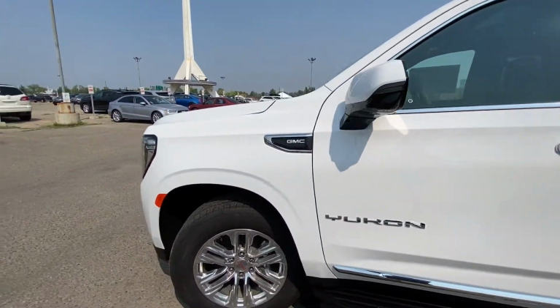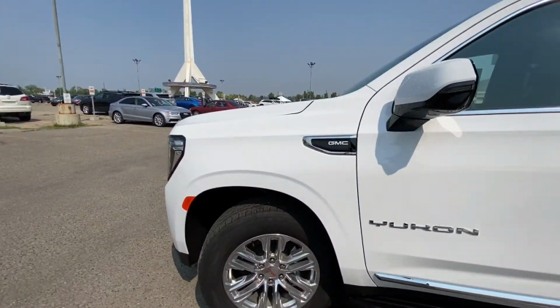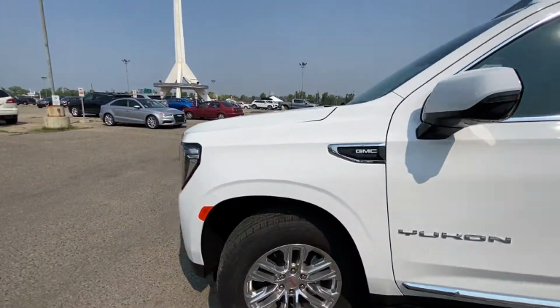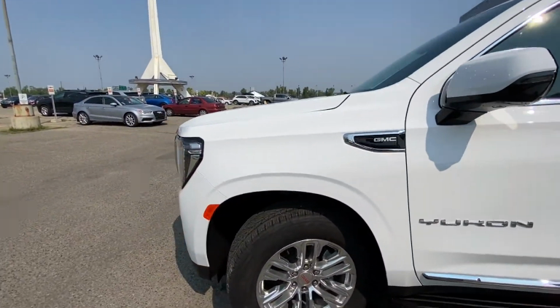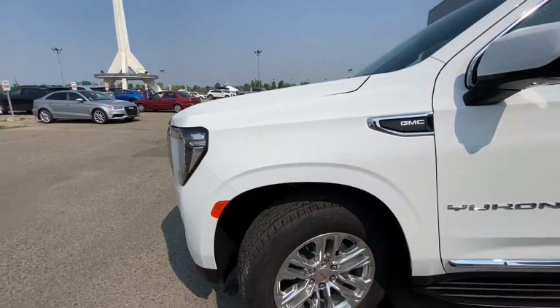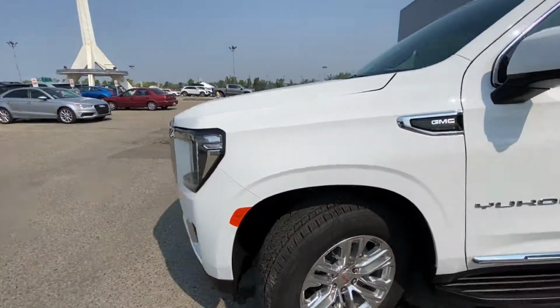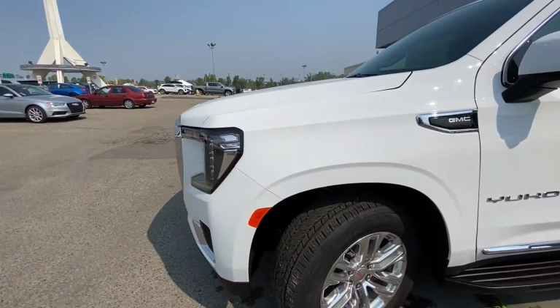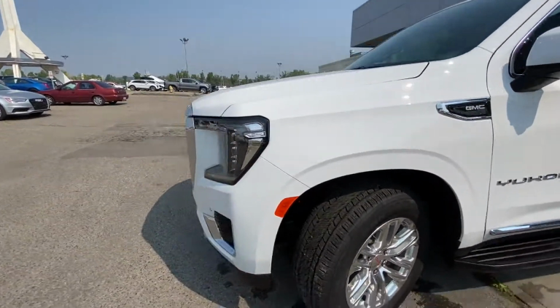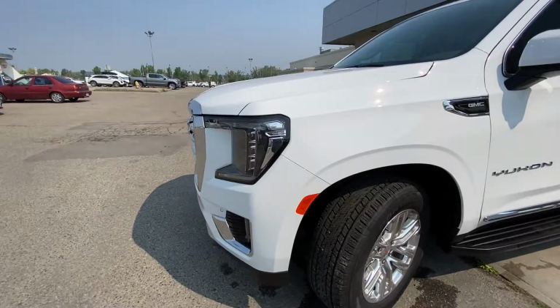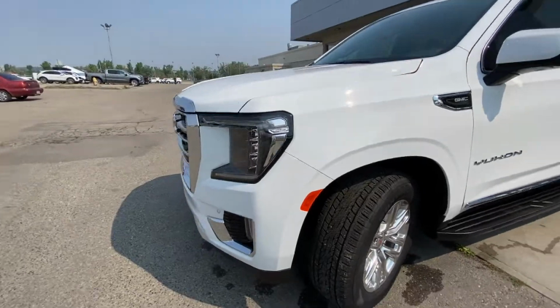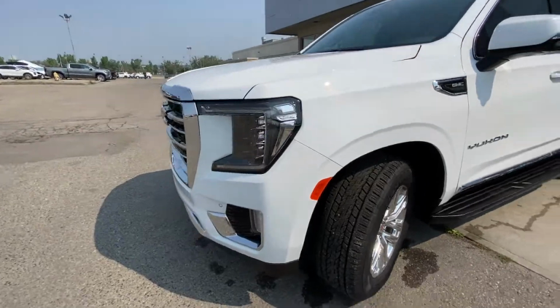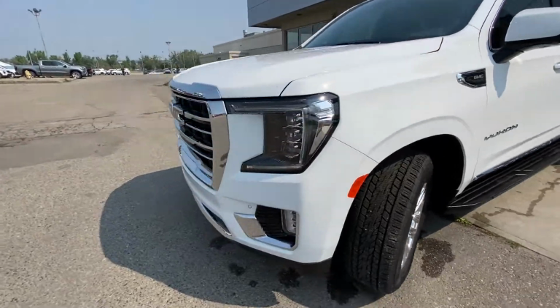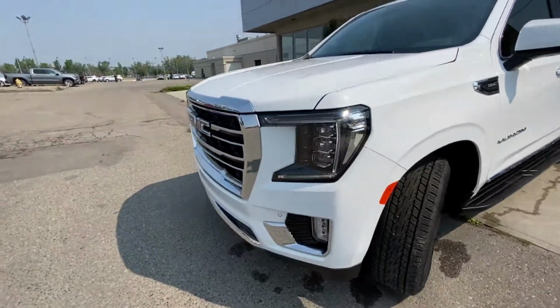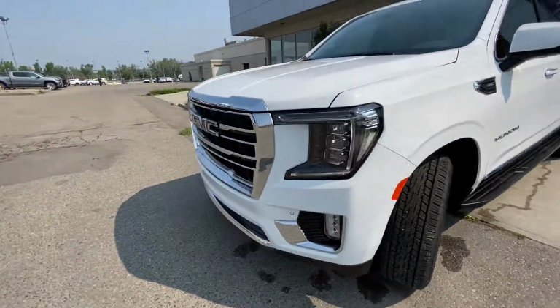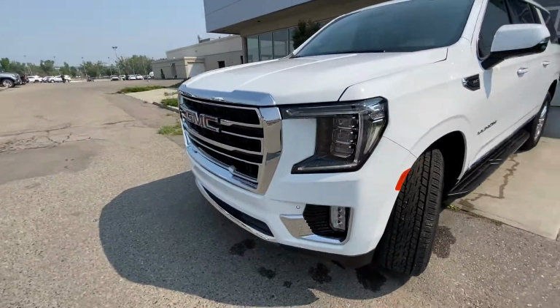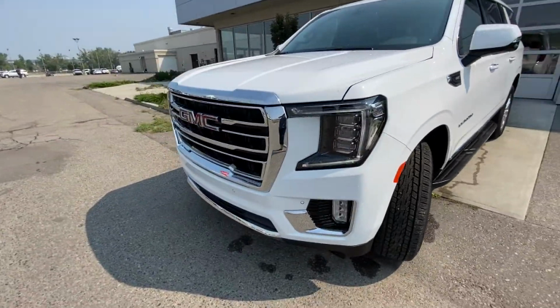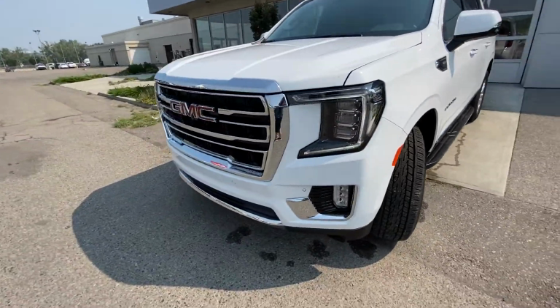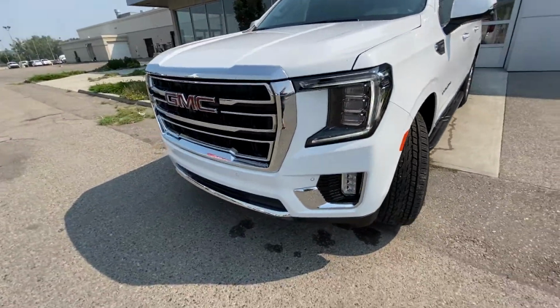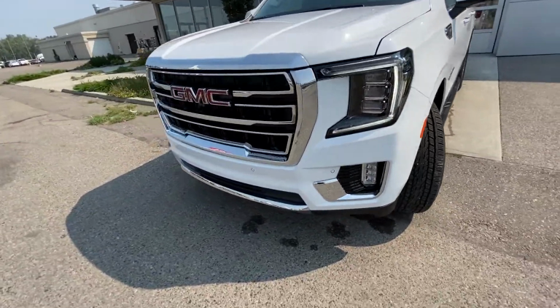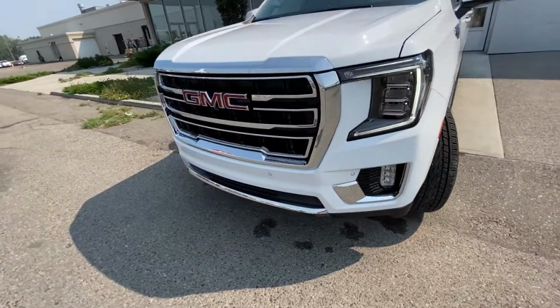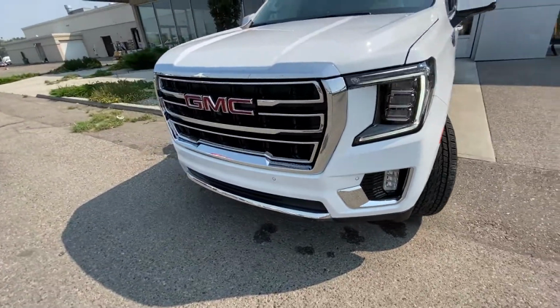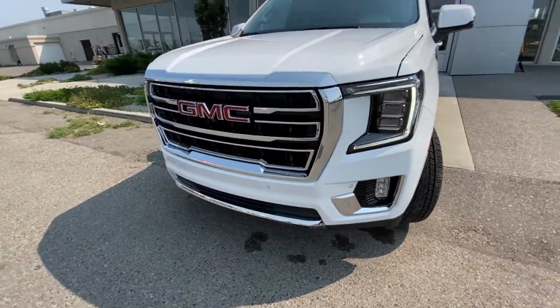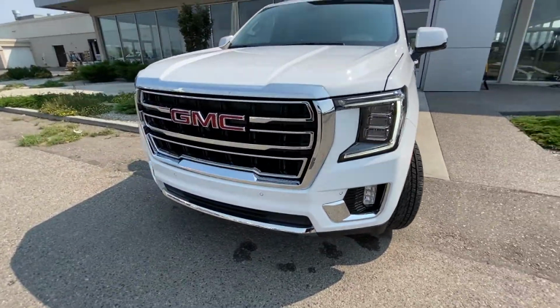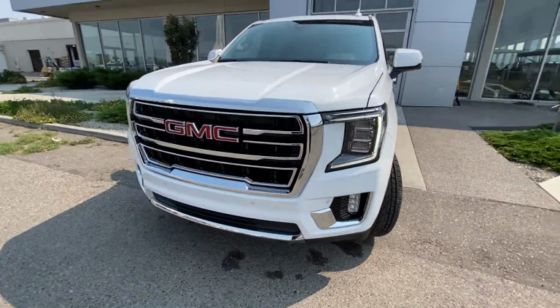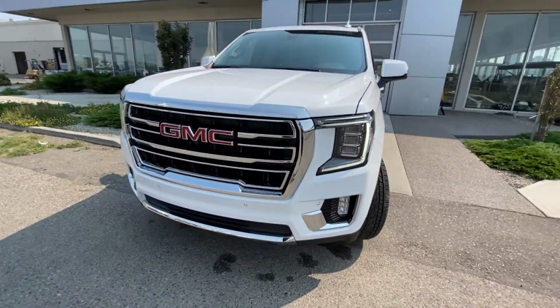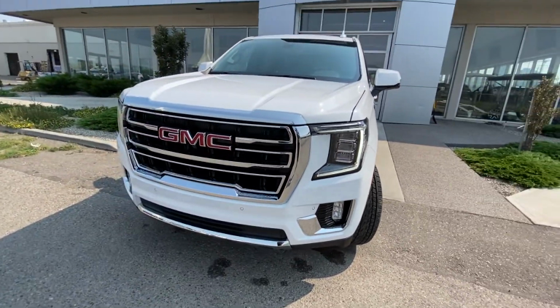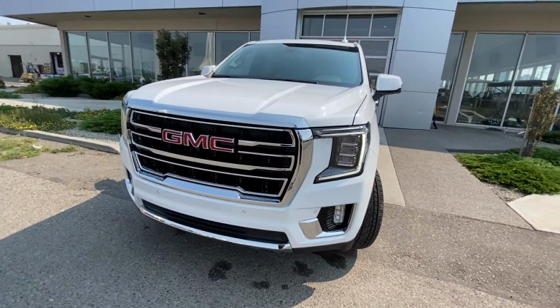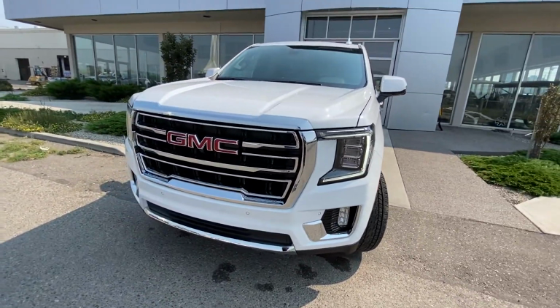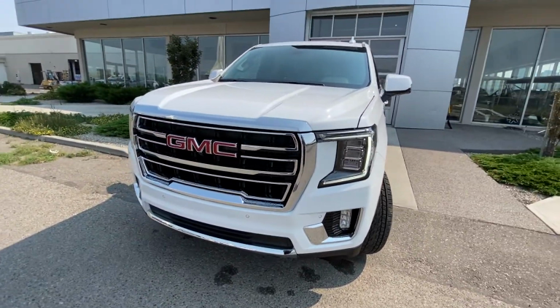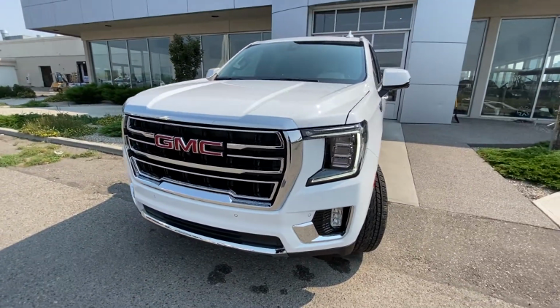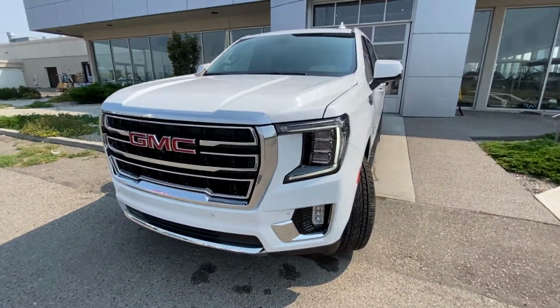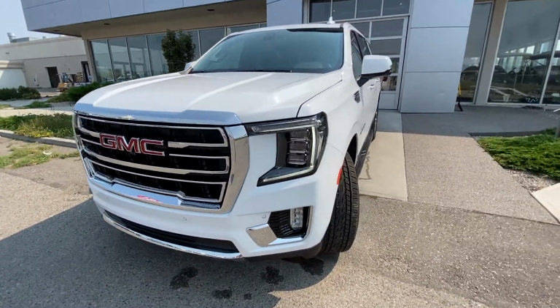Coming to the front of the Yukon, we have the LED daytime running lamps, turn signals, fog lights, parking sensors, and chrome grille.